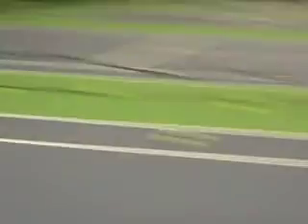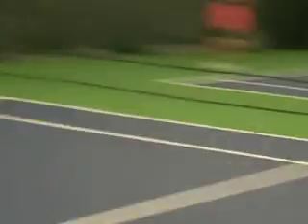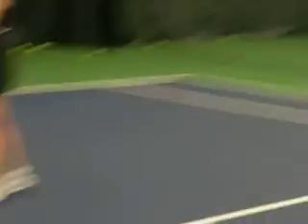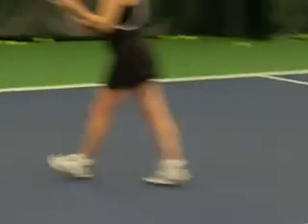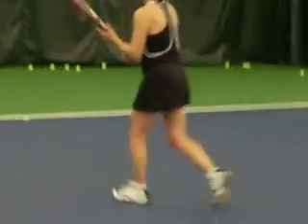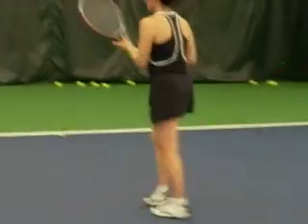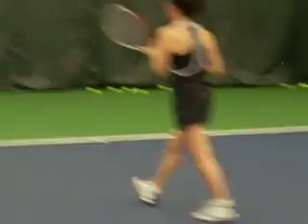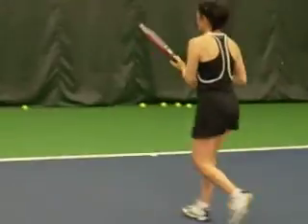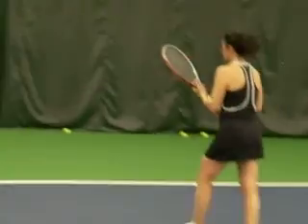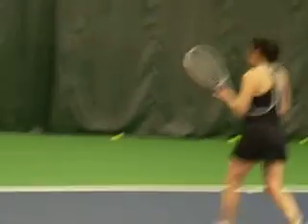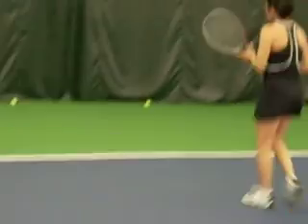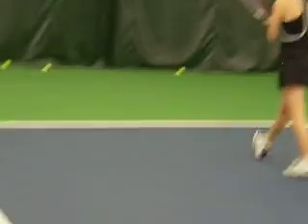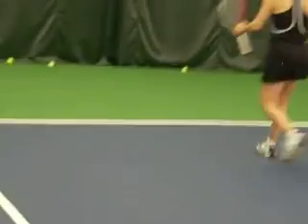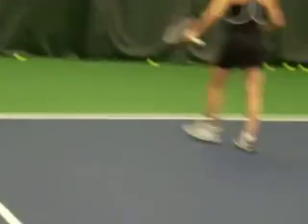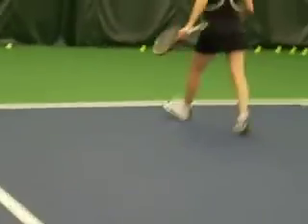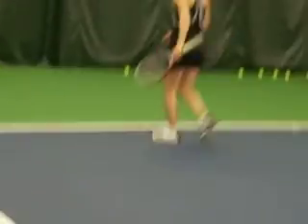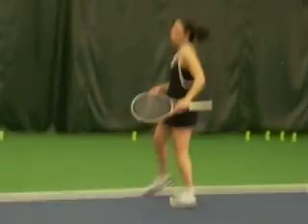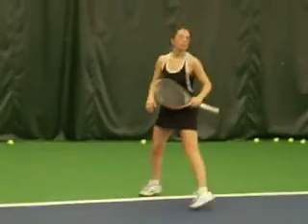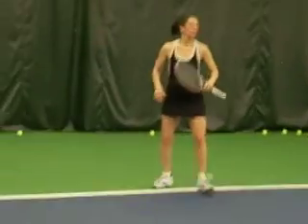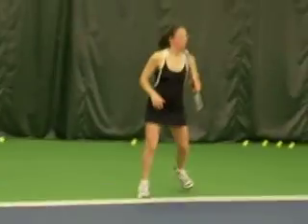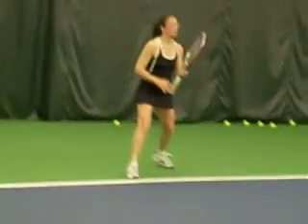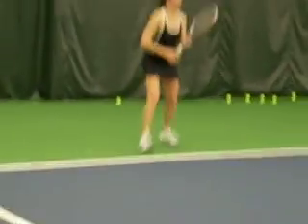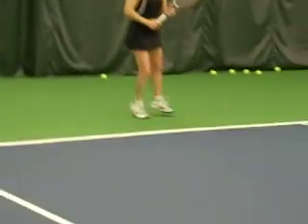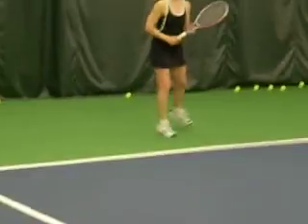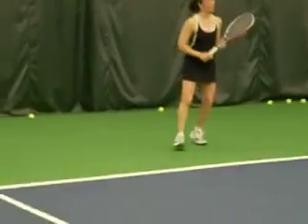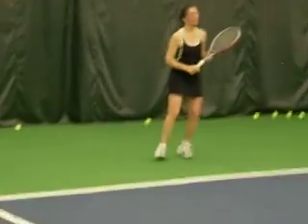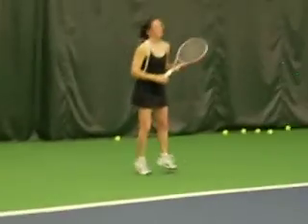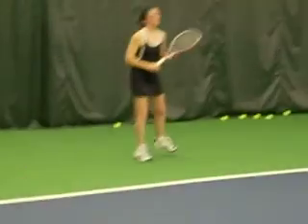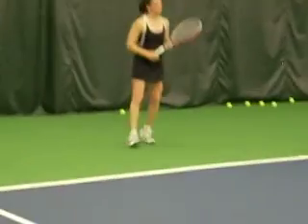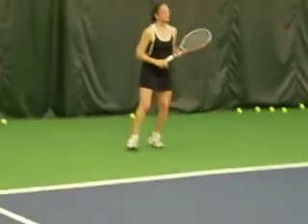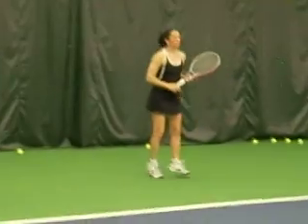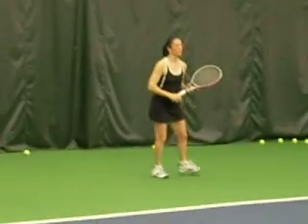Good, great. Go. Come on. Alright, okay.